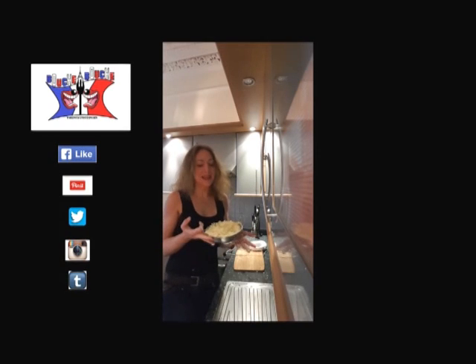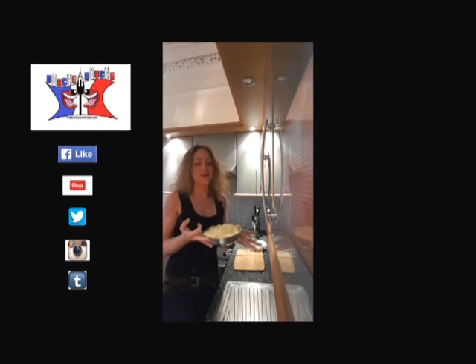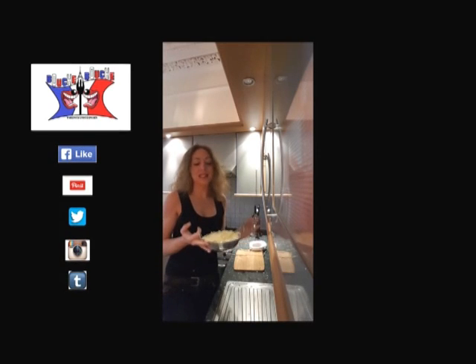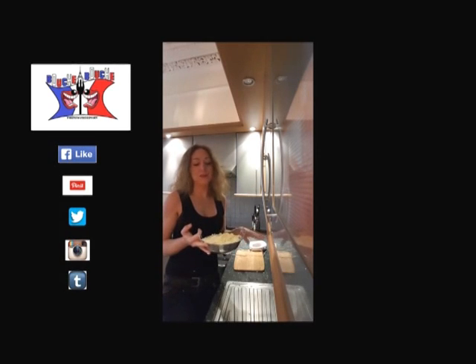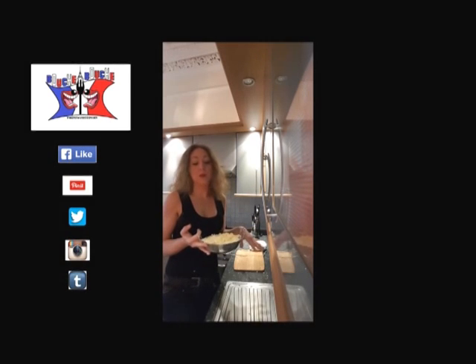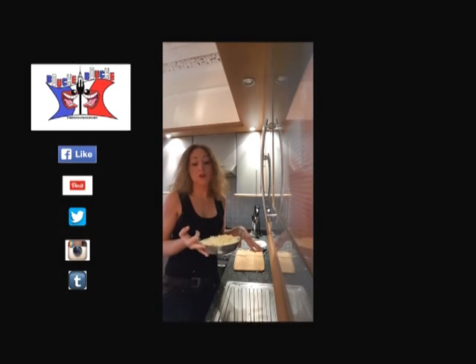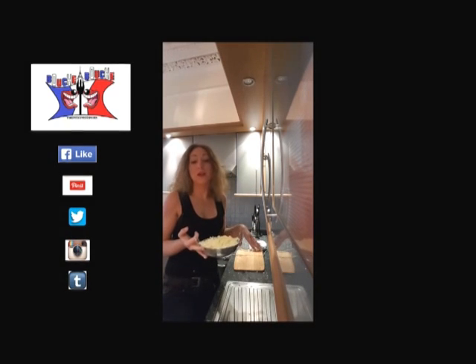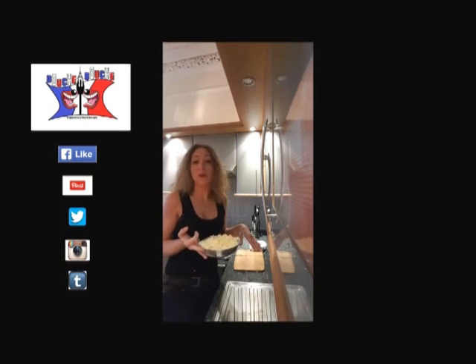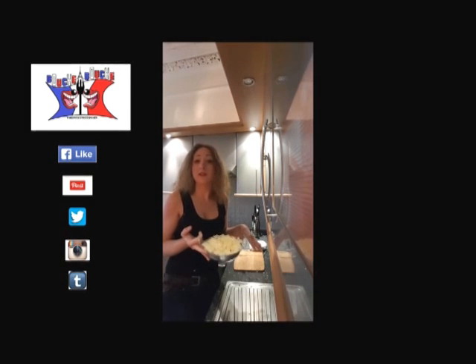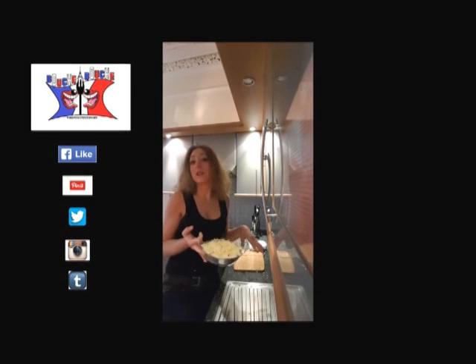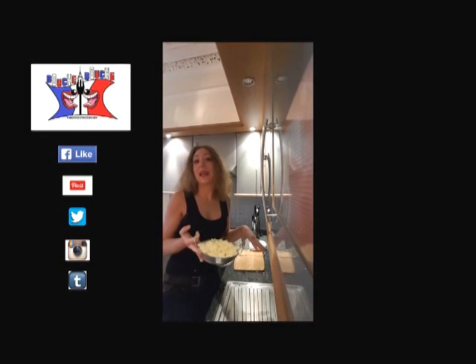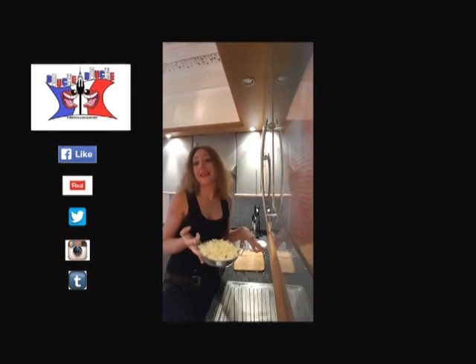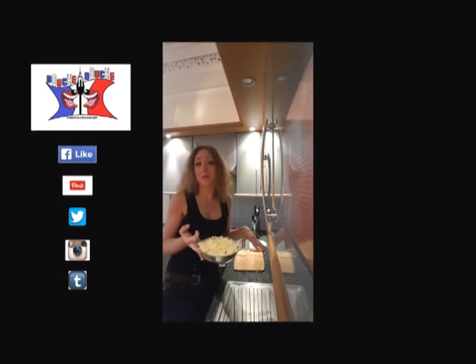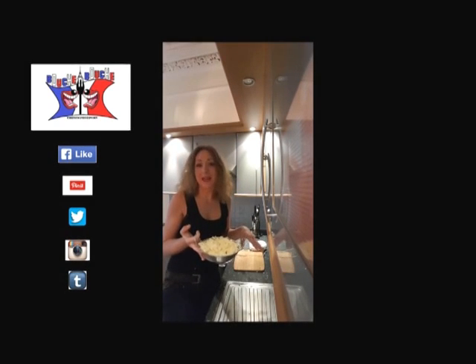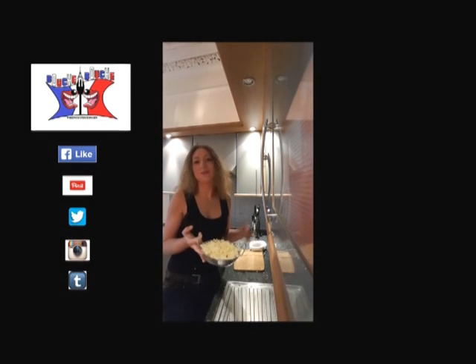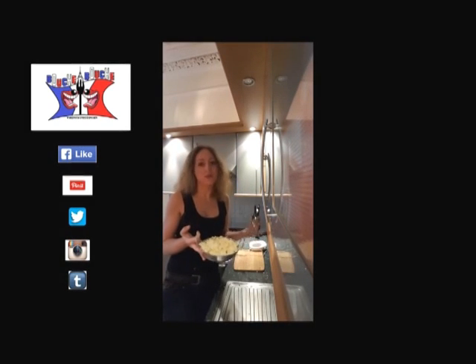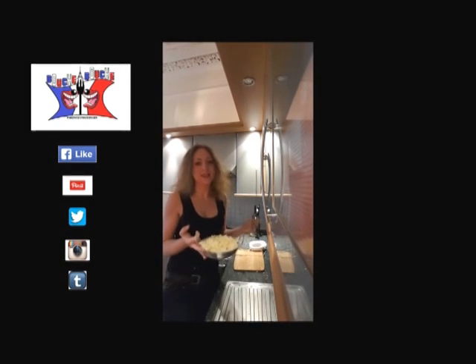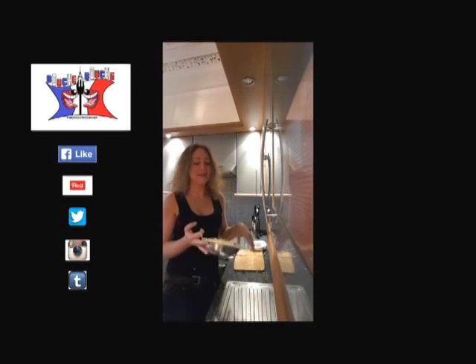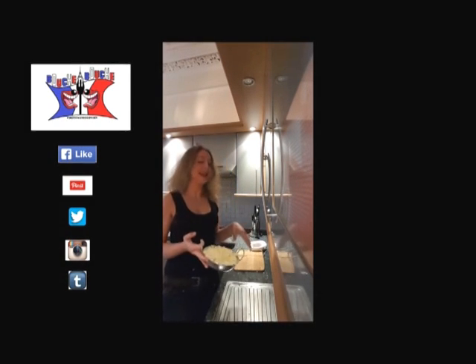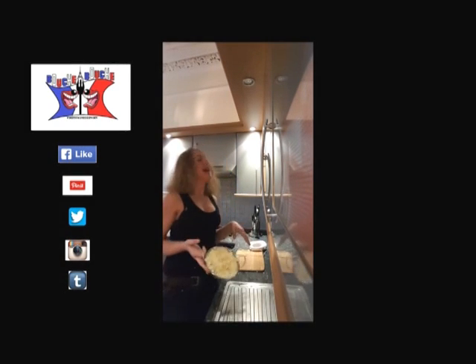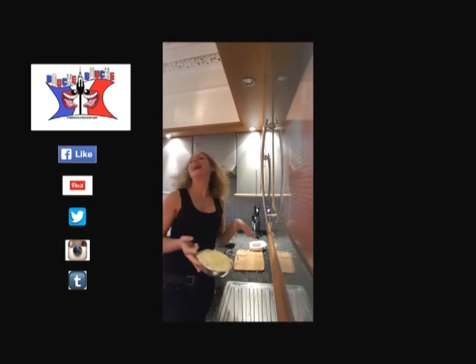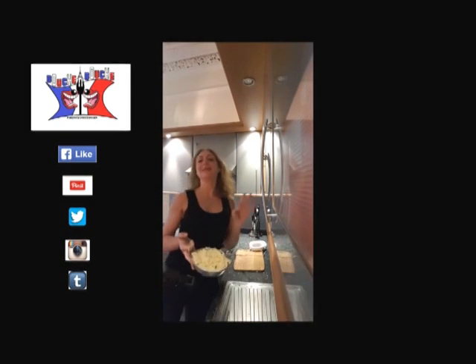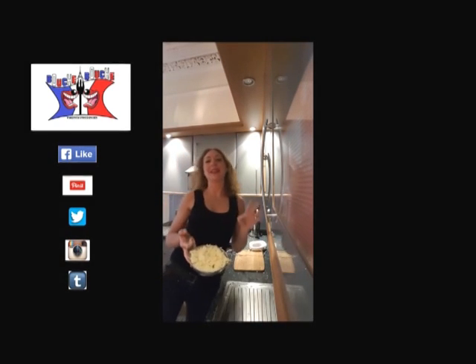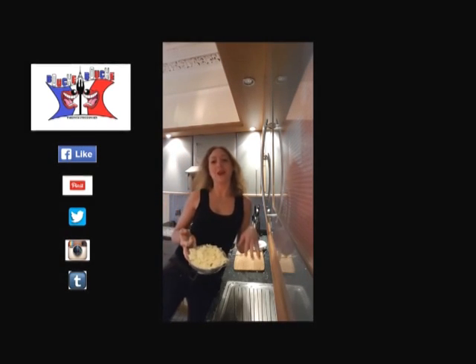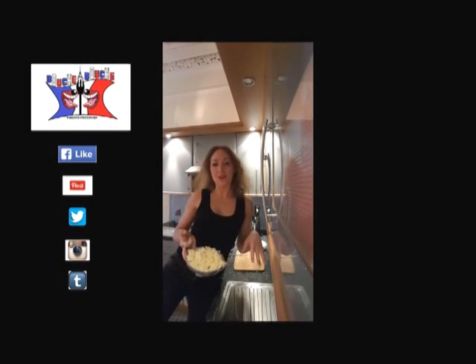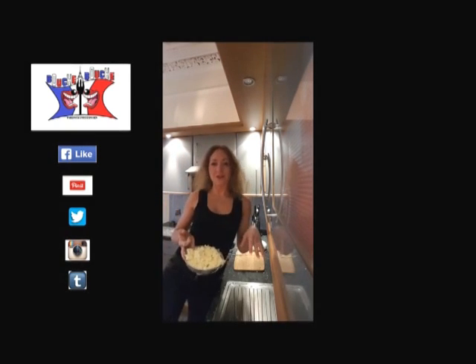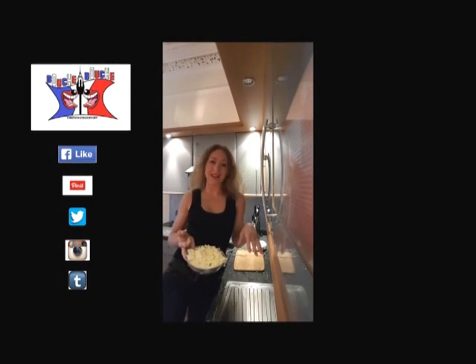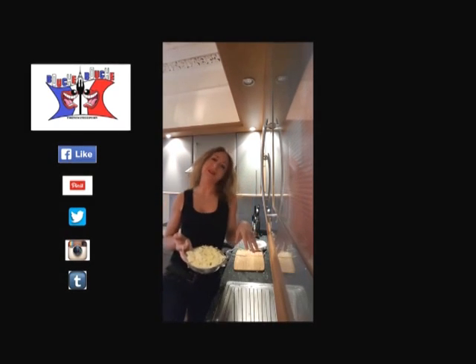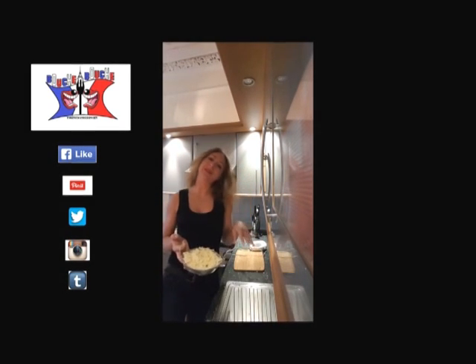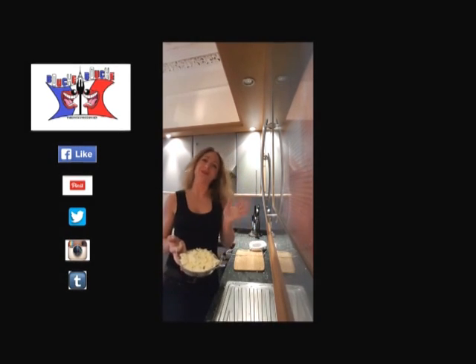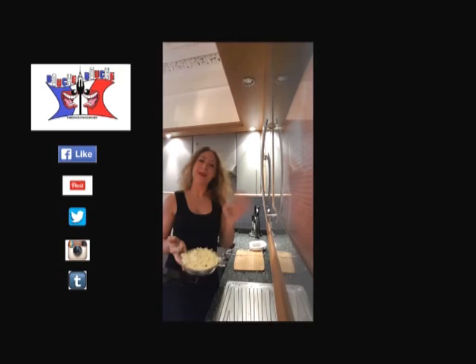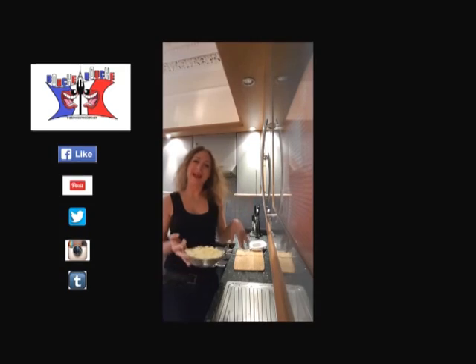And you now obtain a ganache. You can use it to decorate your cake and cupcakes with a frosting bag. I'll see you later for a new video on Bouche à Bouche. Bye bye!